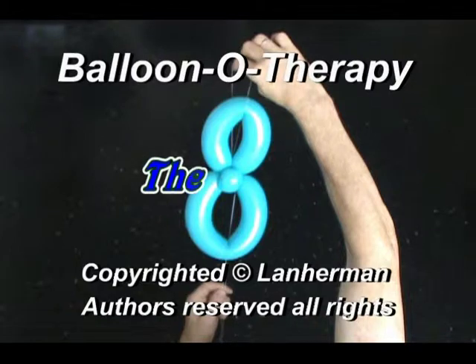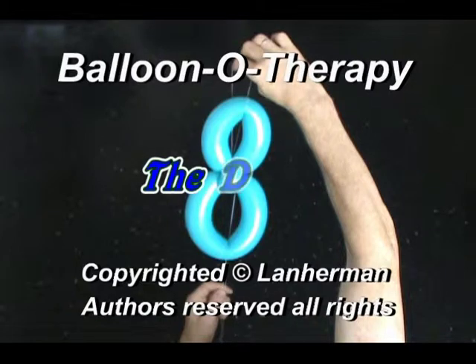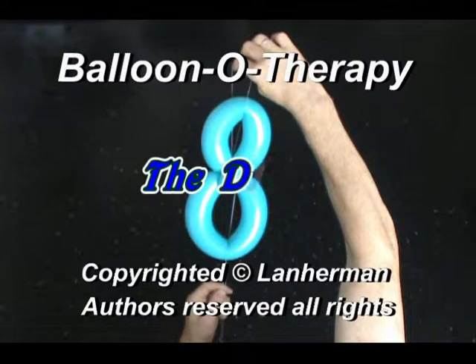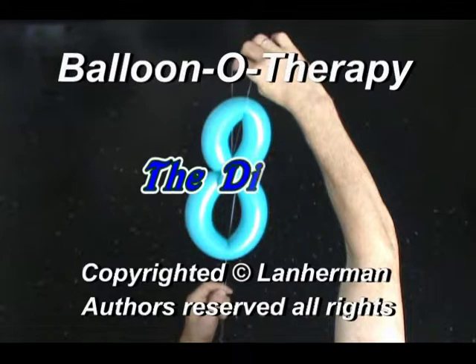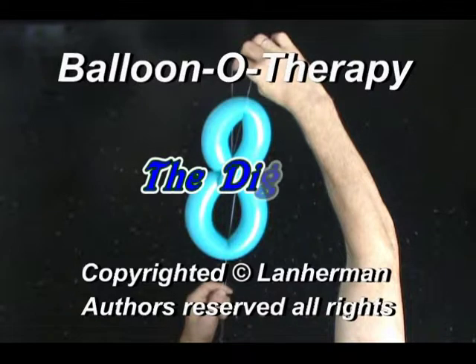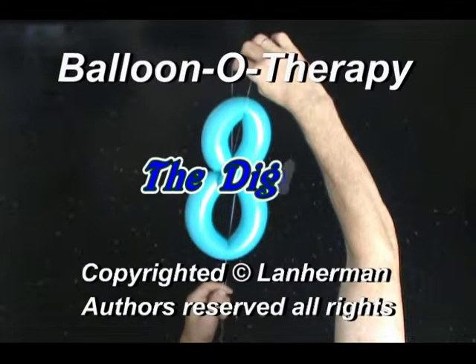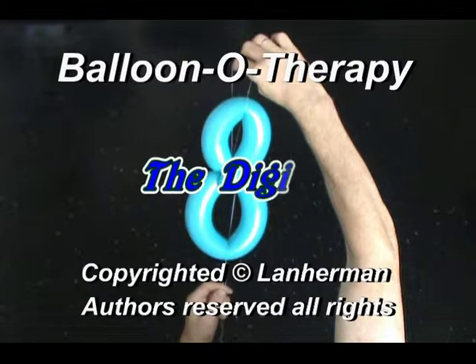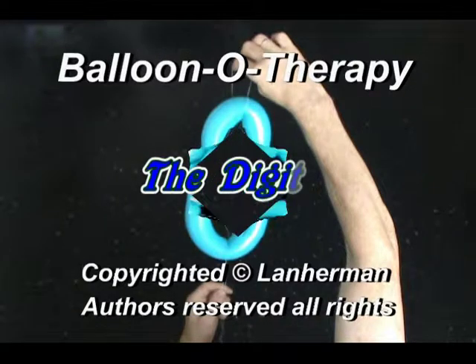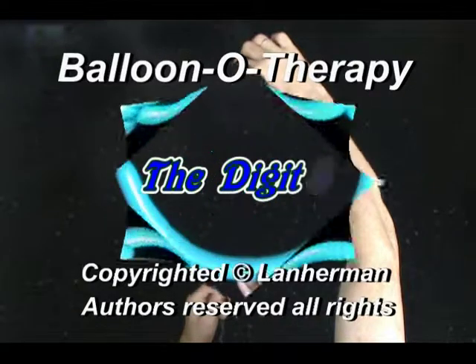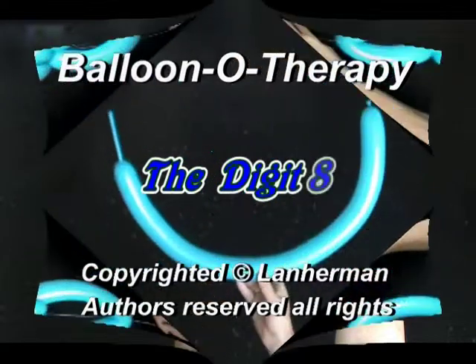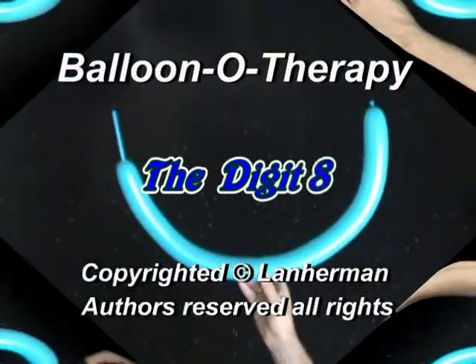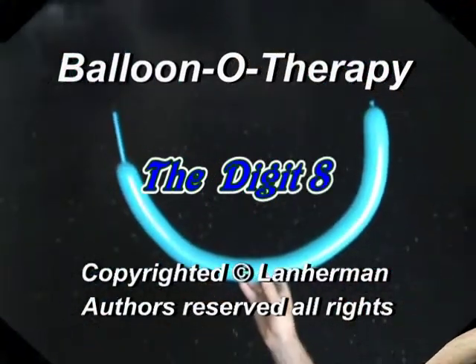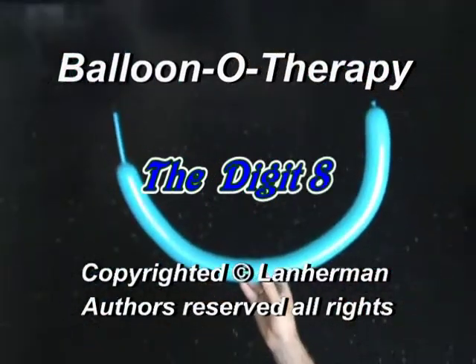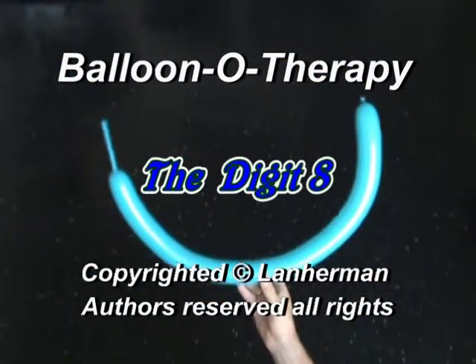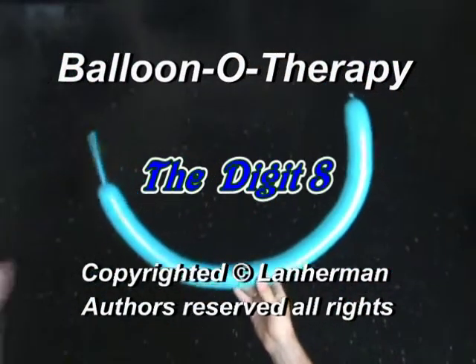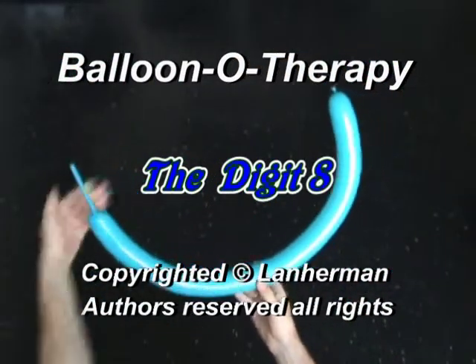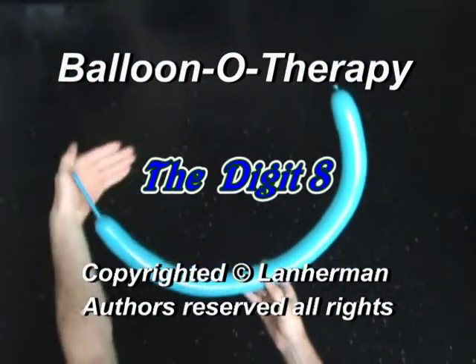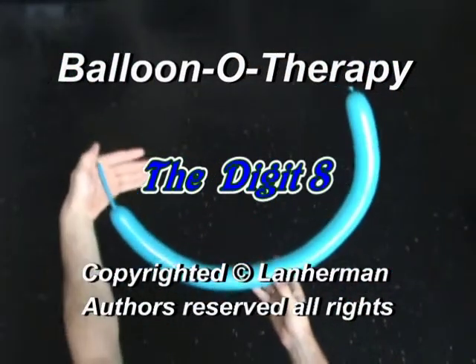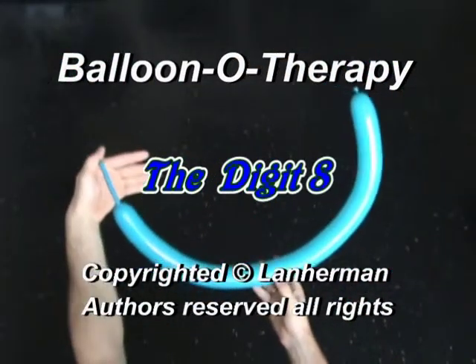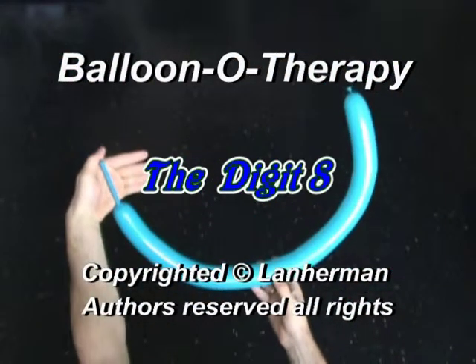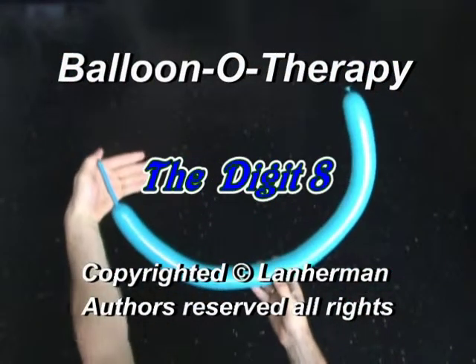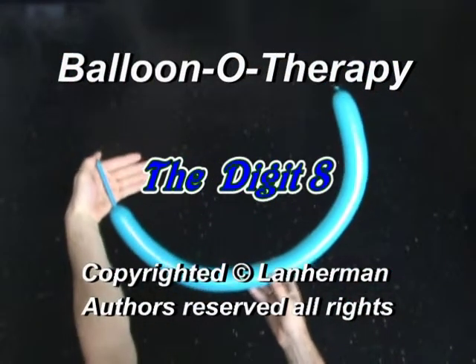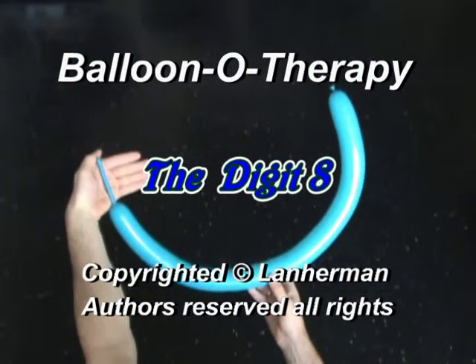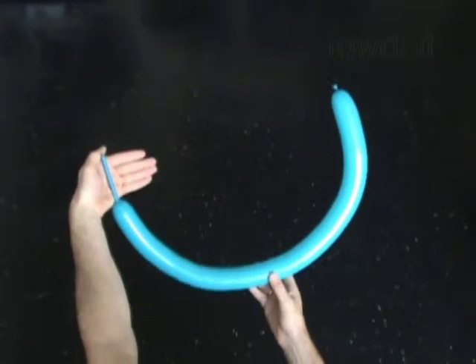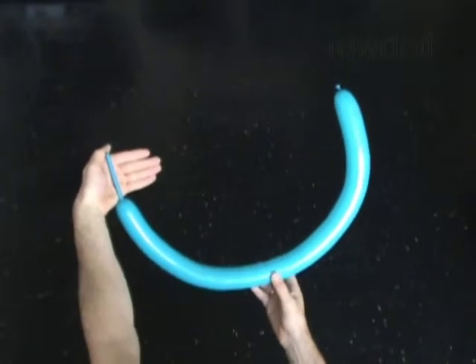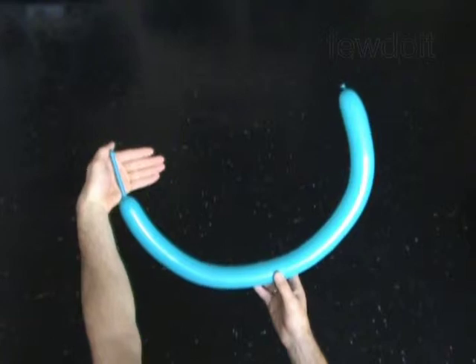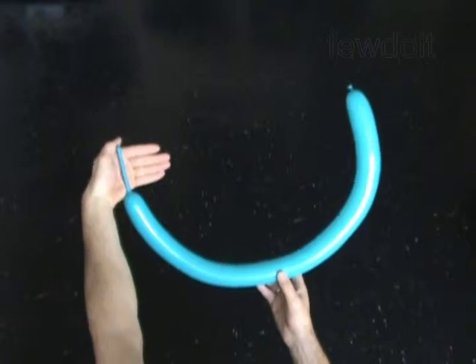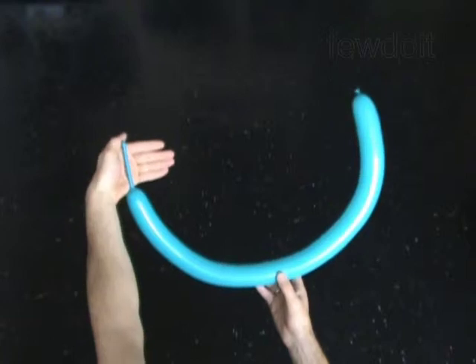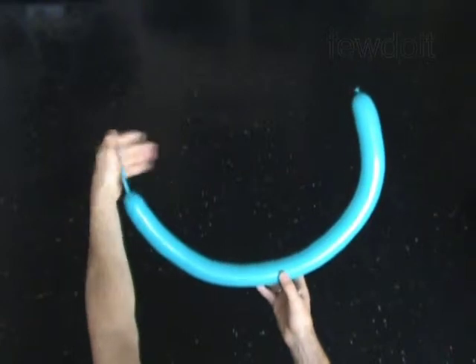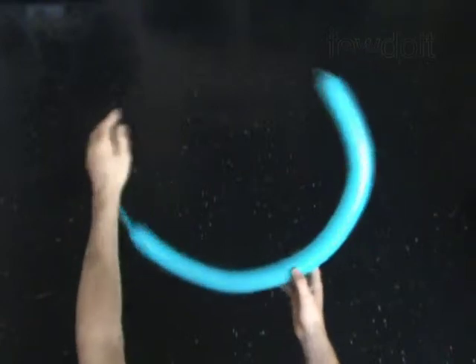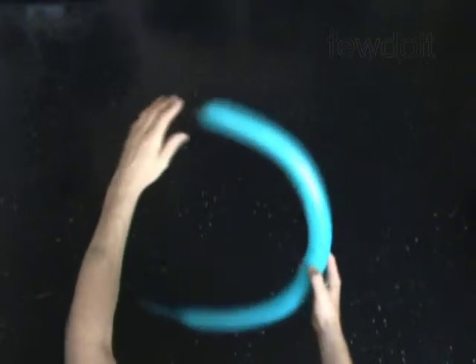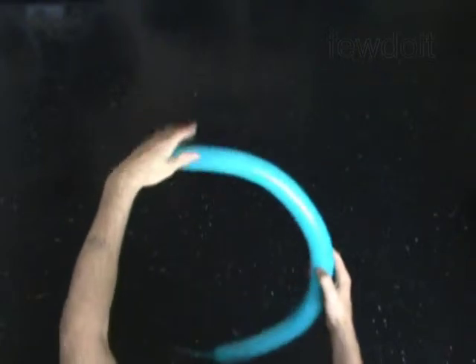Hello. We are going to make the digit 8. Inflate a balloon leaving a 4-inch flat tail.